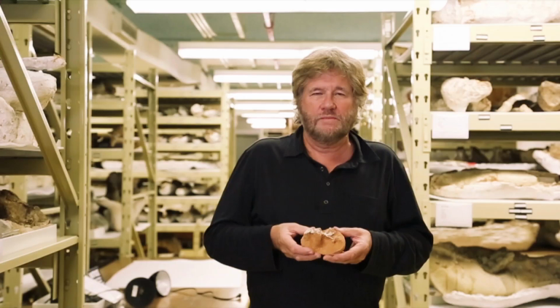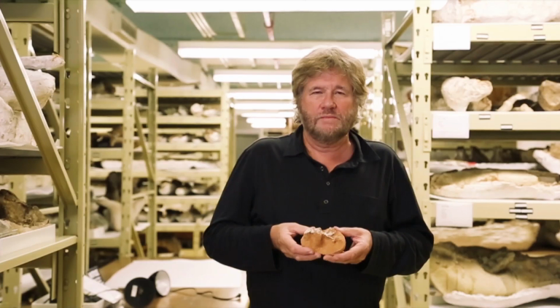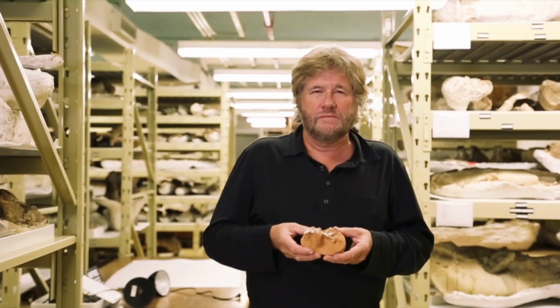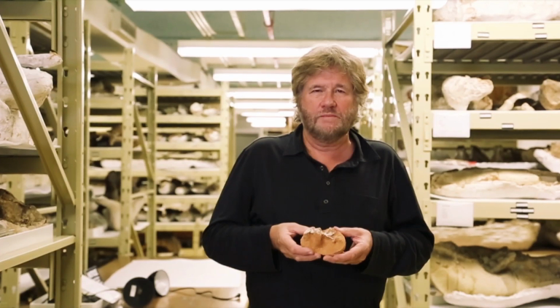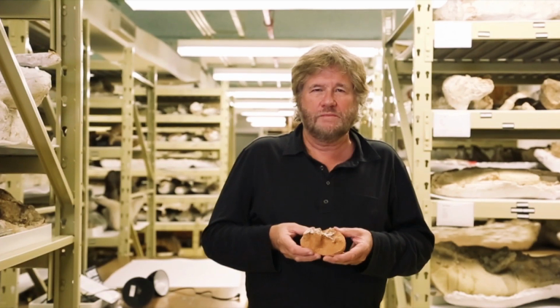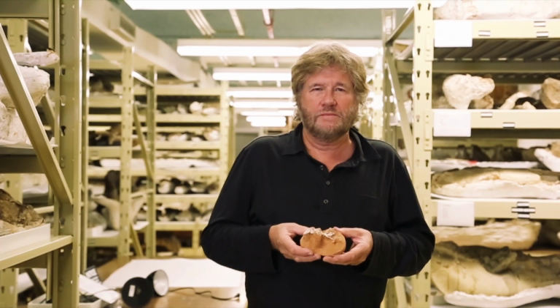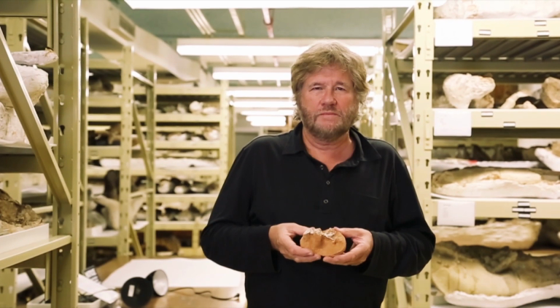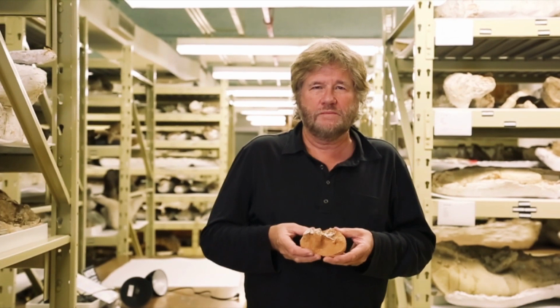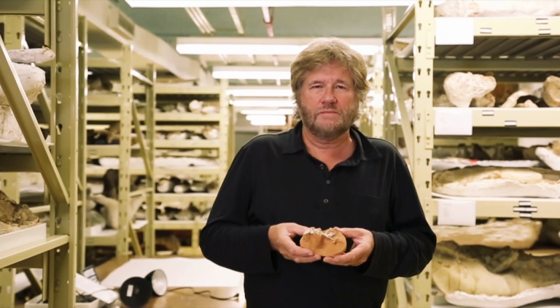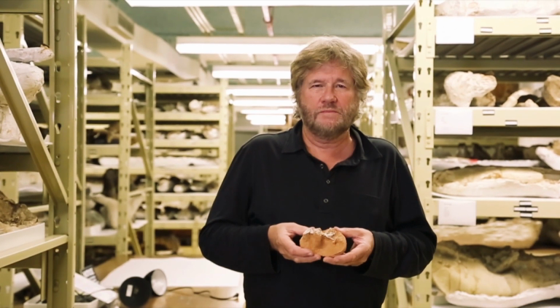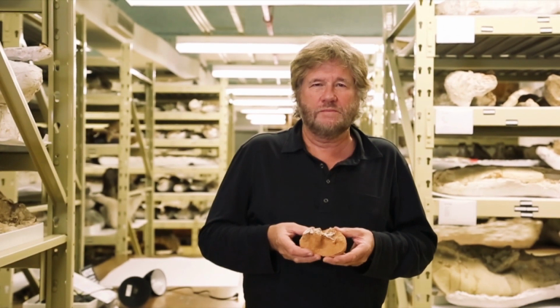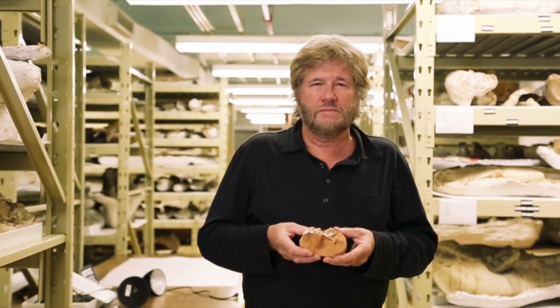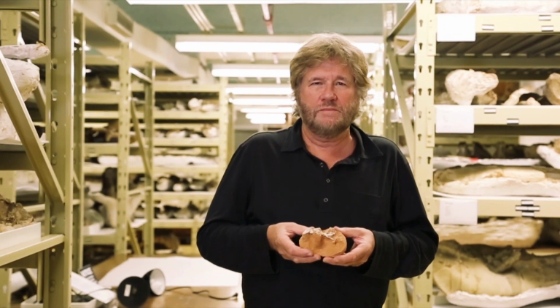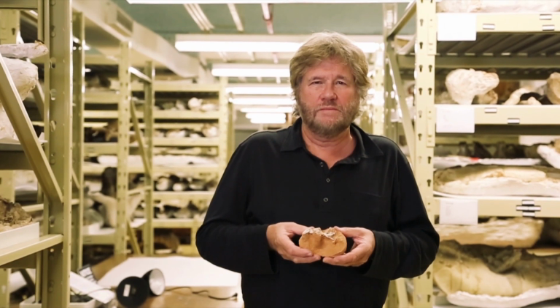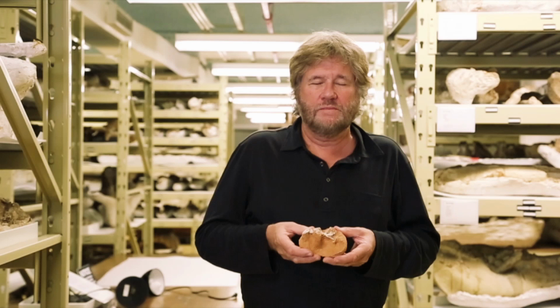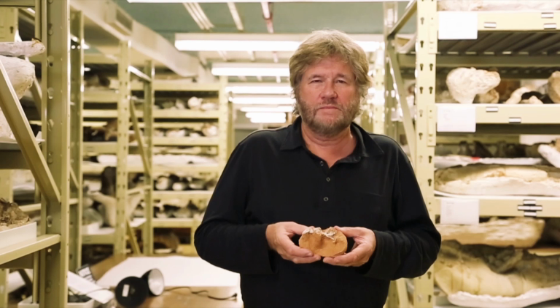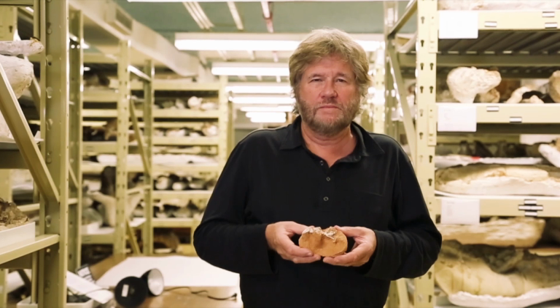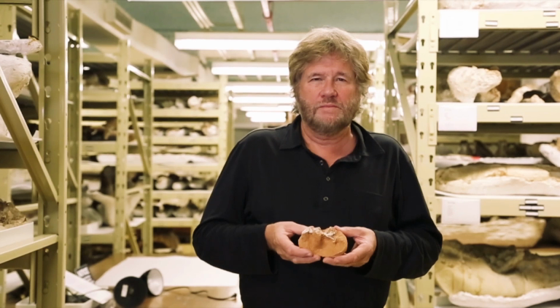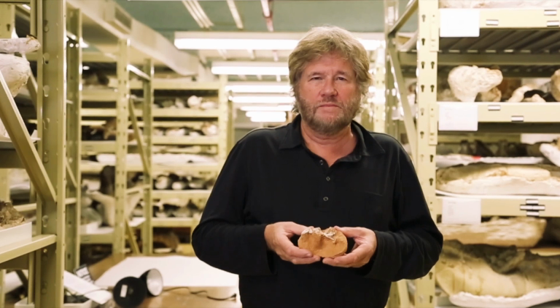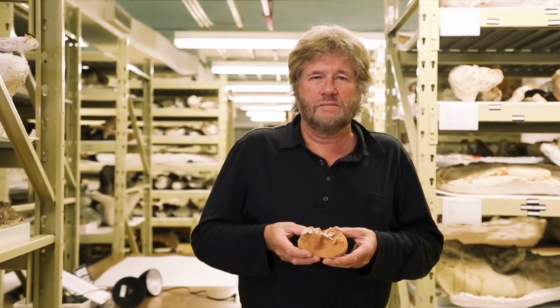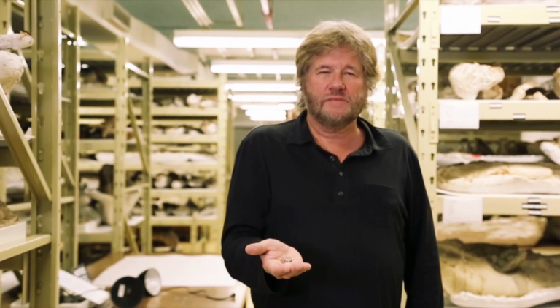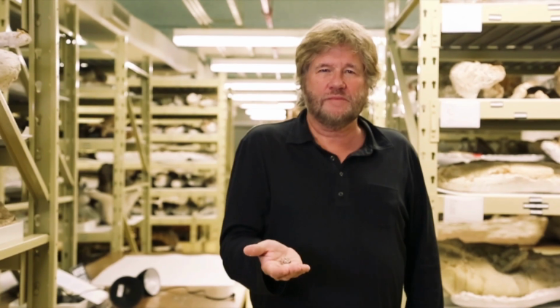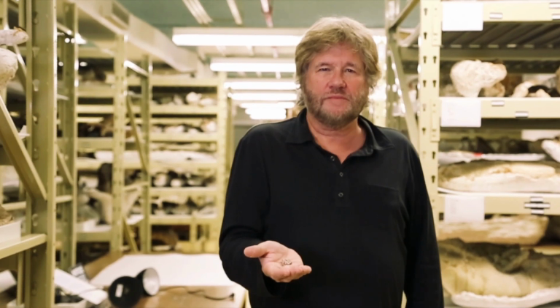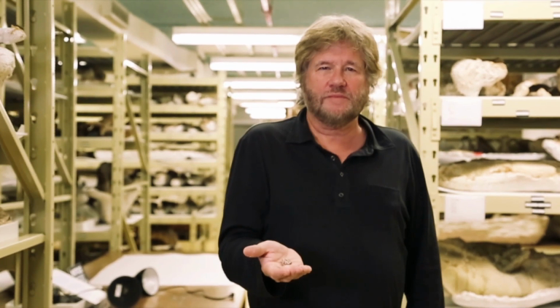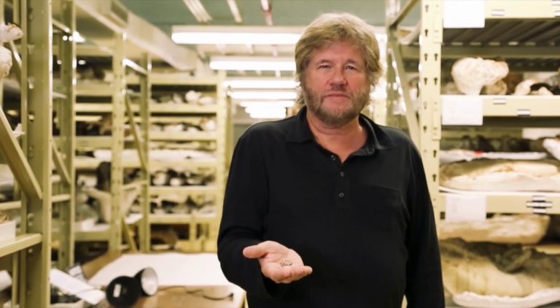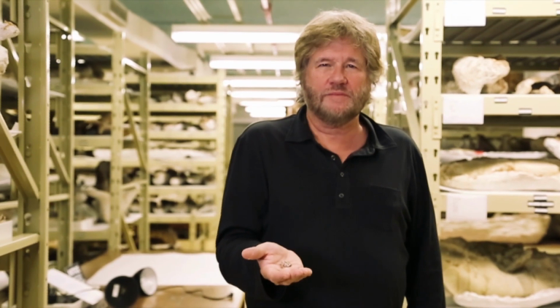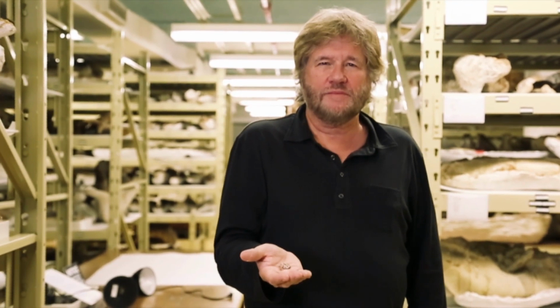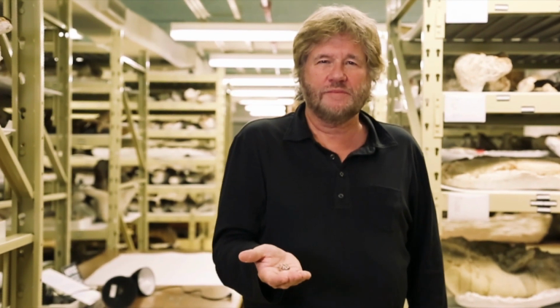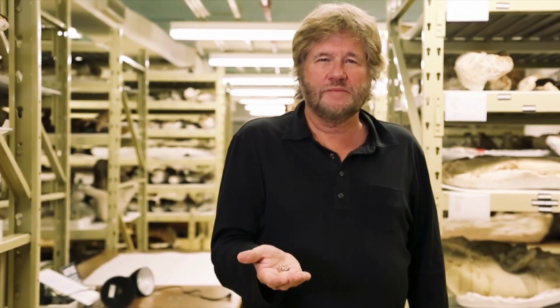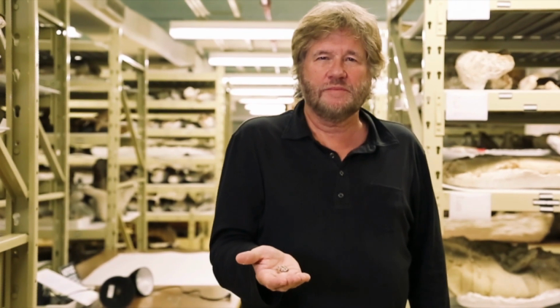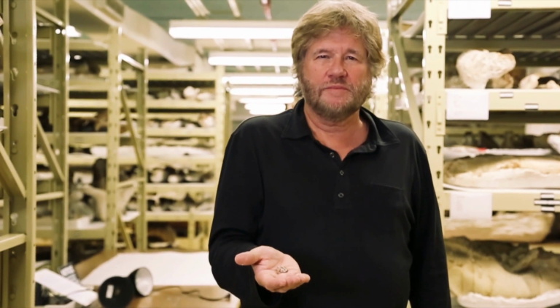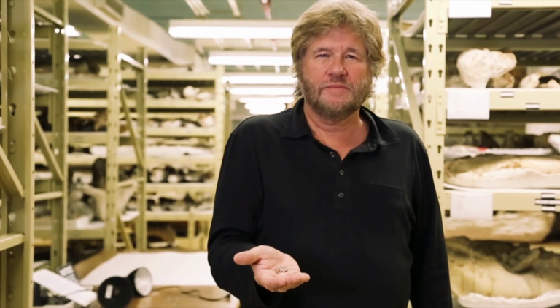I'm Mike Novacek, Senior Vice President and Provost of Science, and I'm also a curator of paleontology.